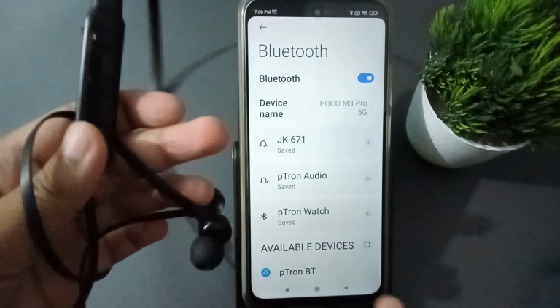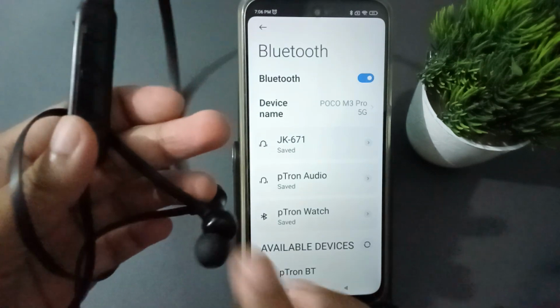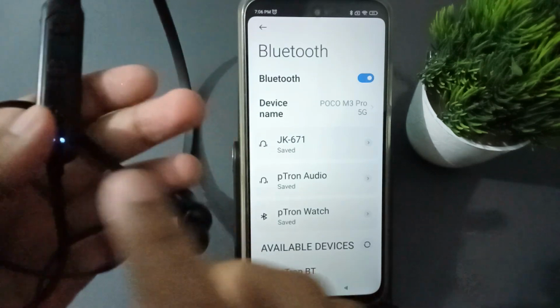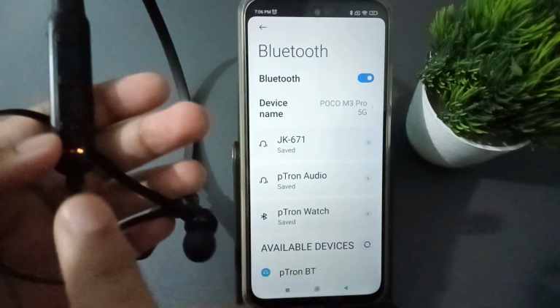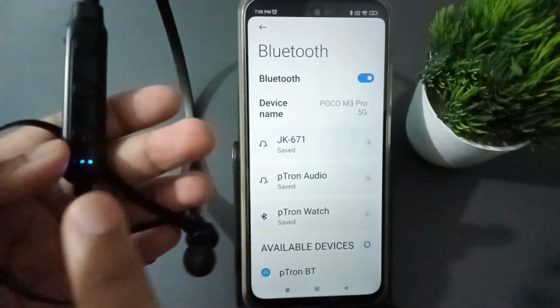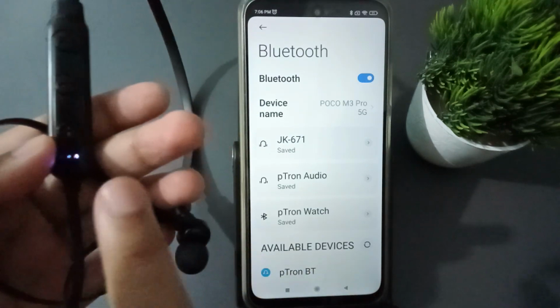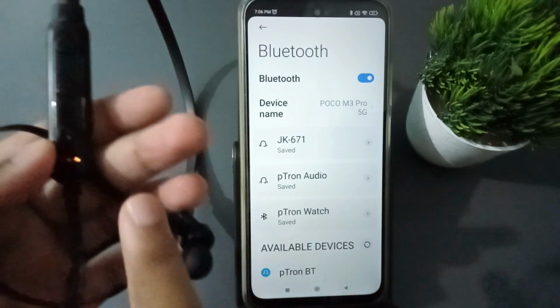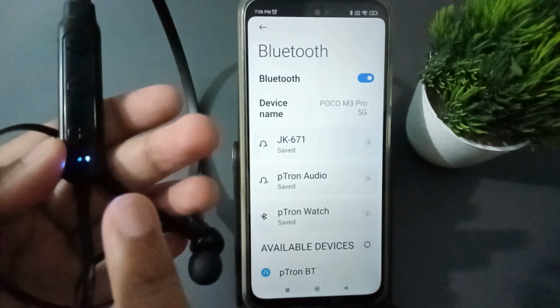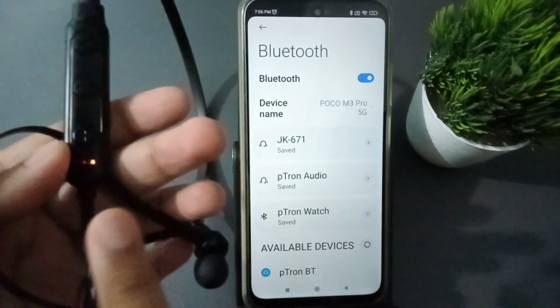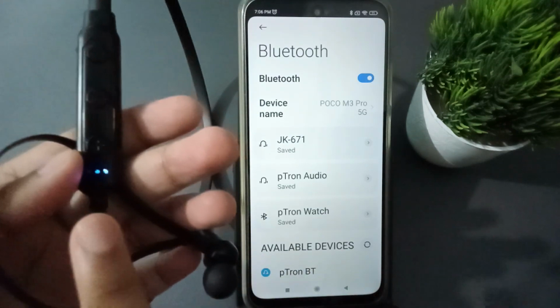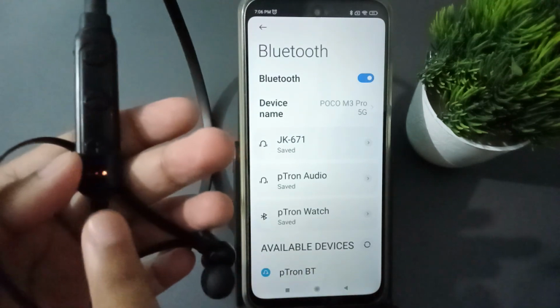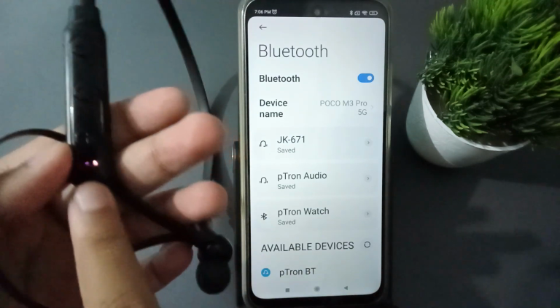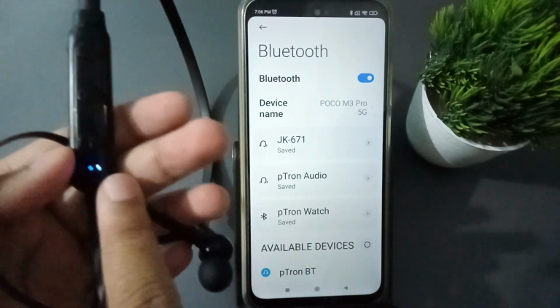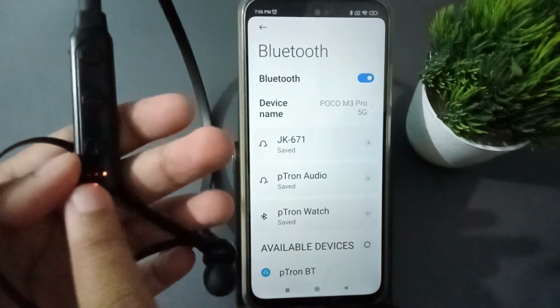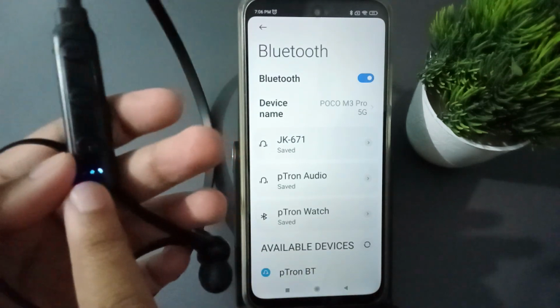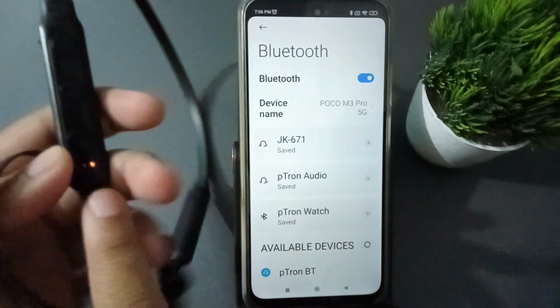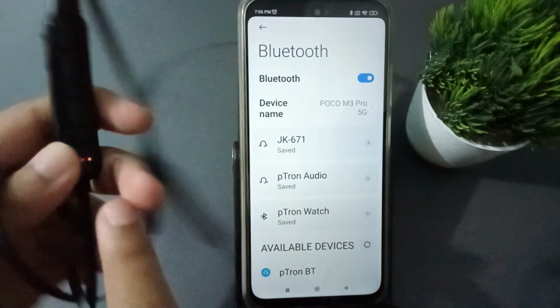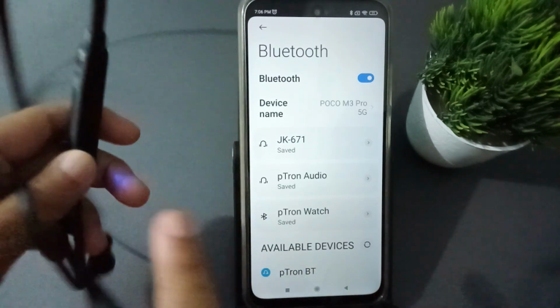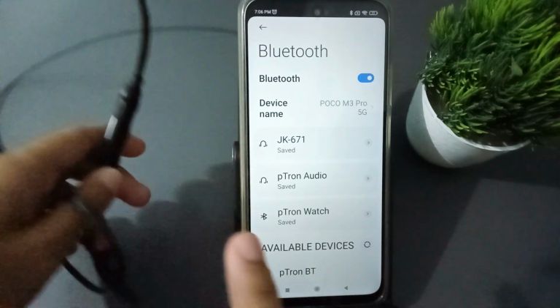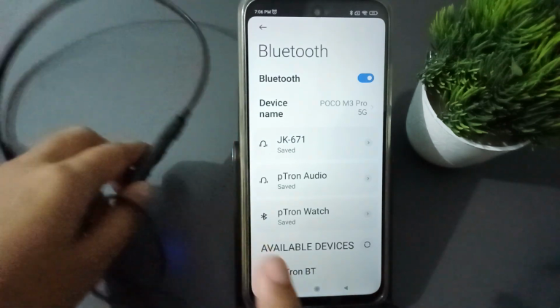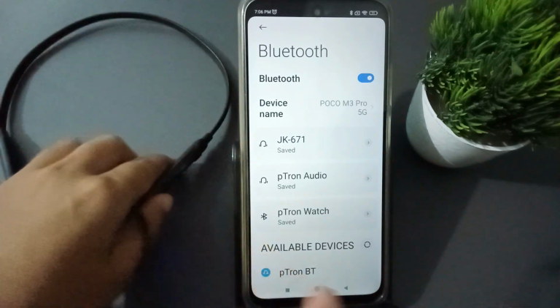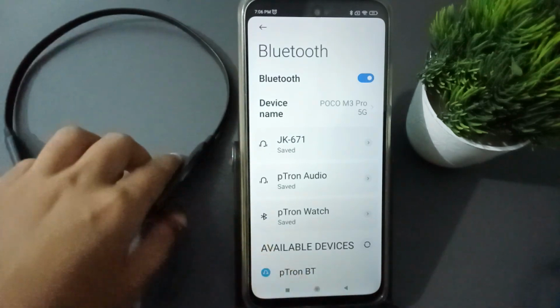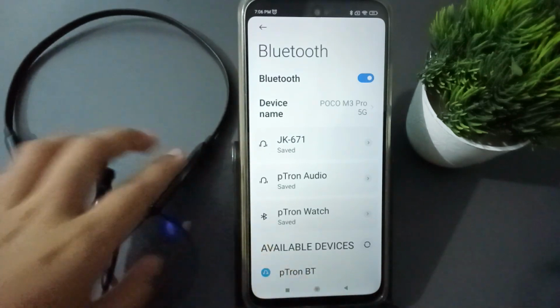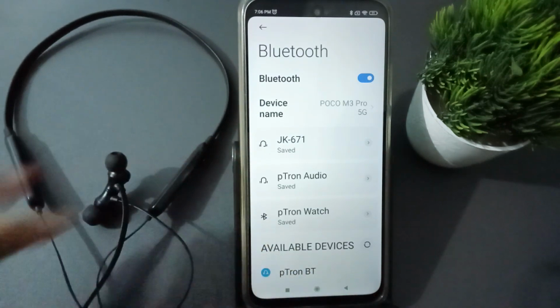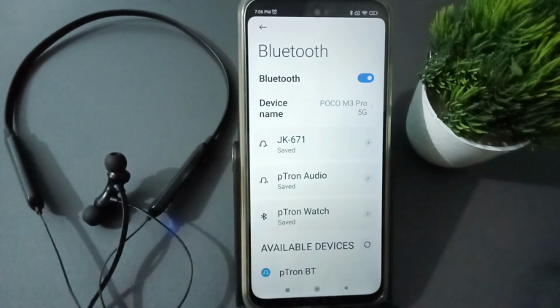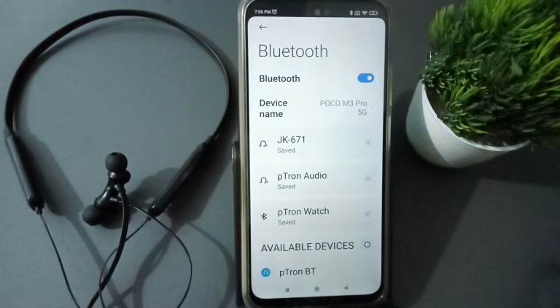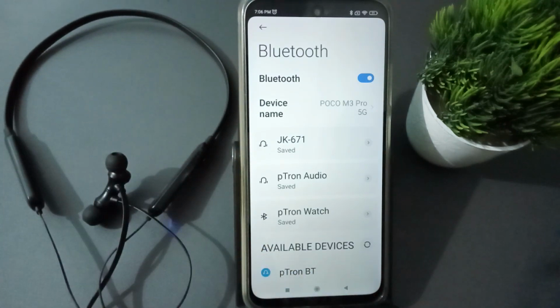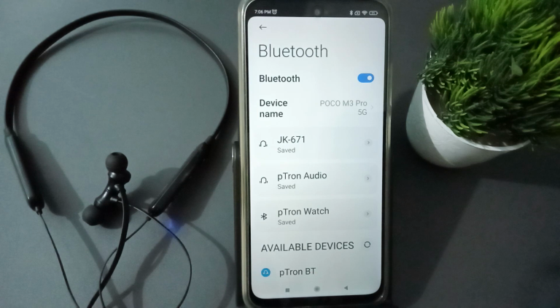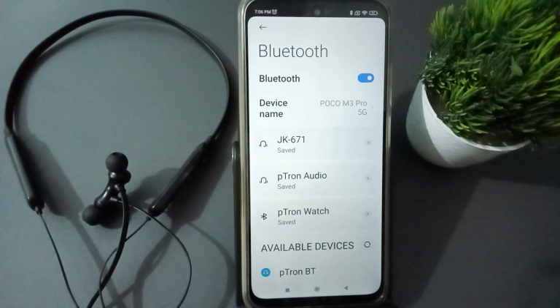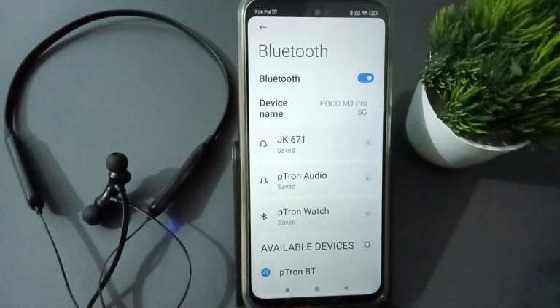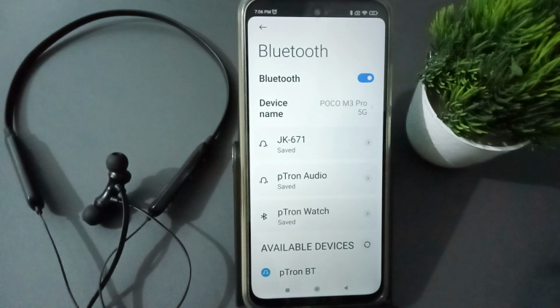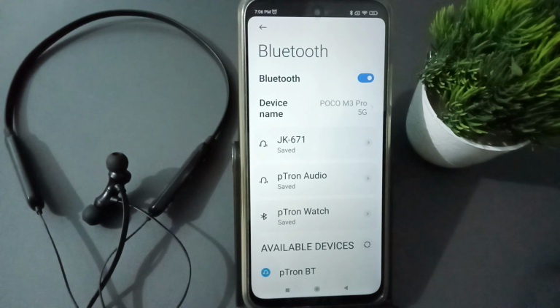To disconnect, what you need to do is make sure the neckband is switched on — it should be in the connected or active state.